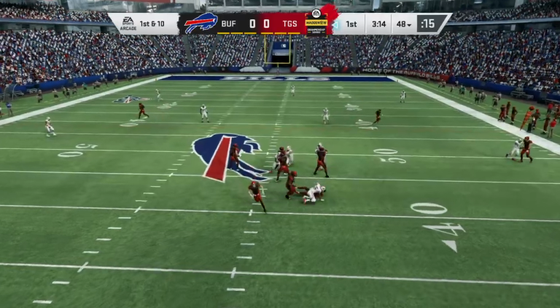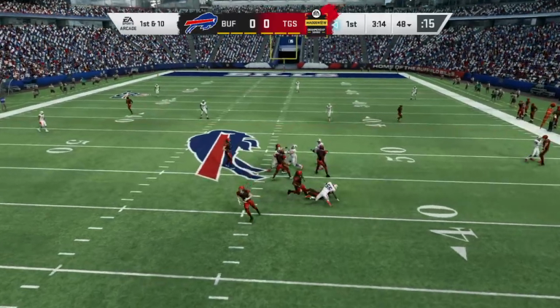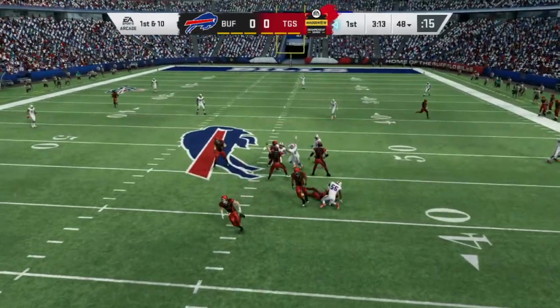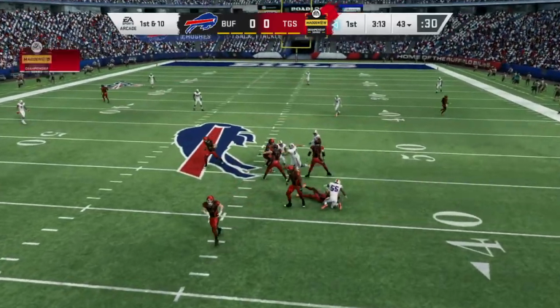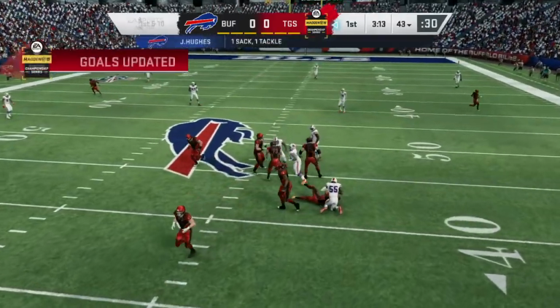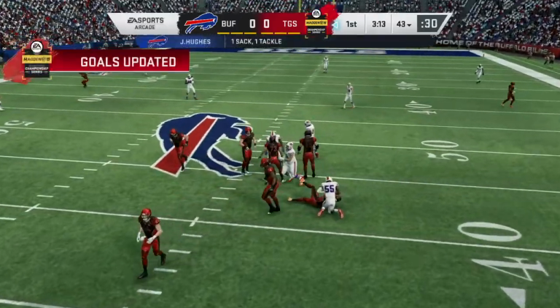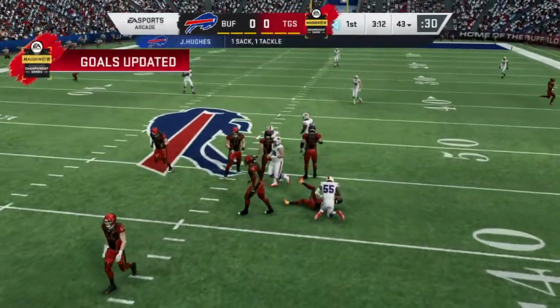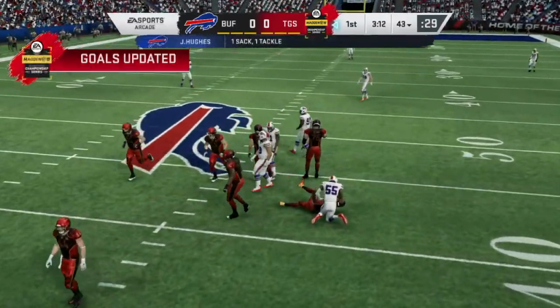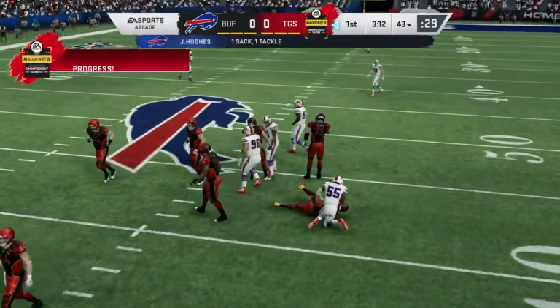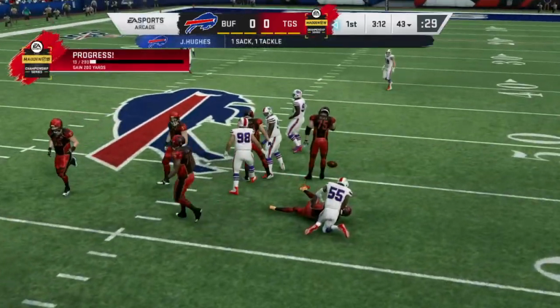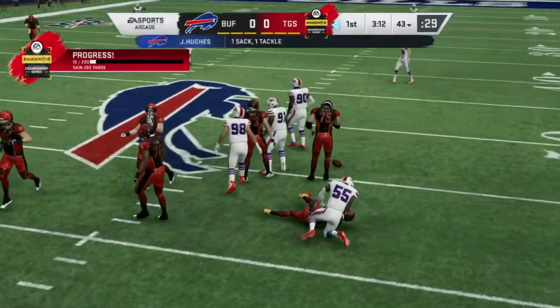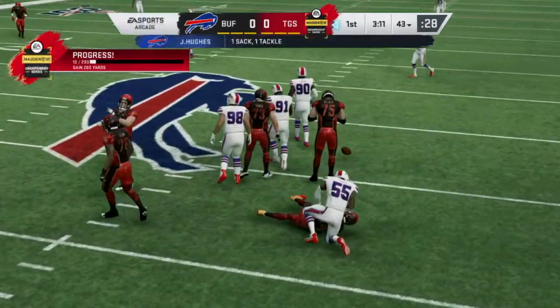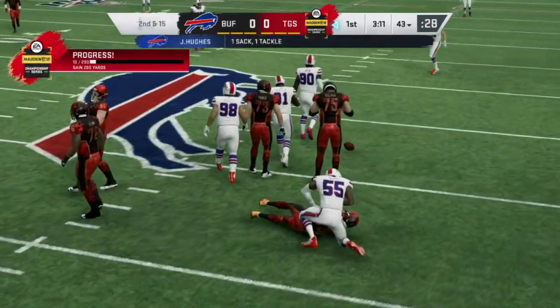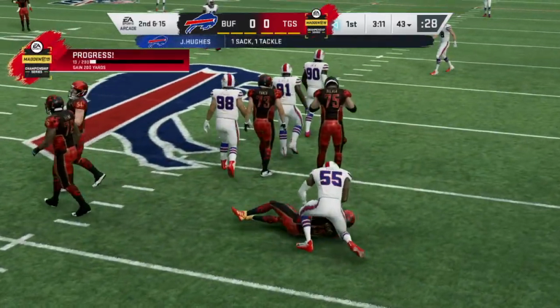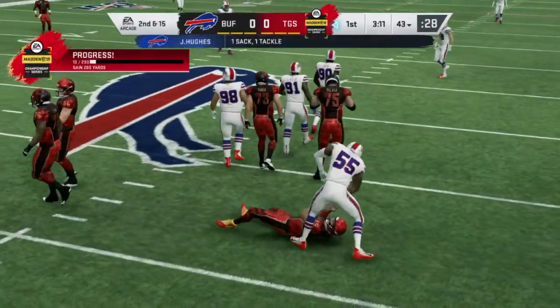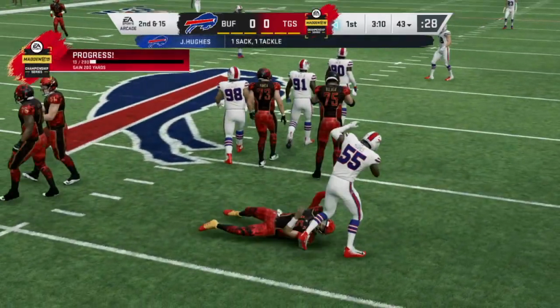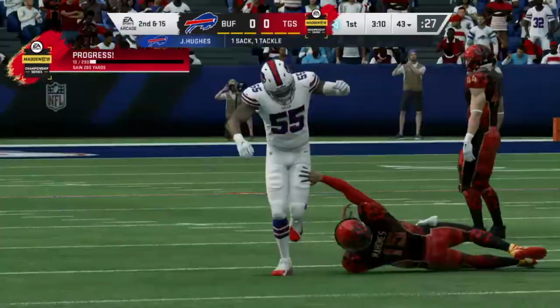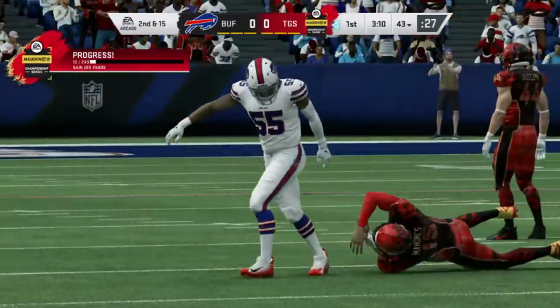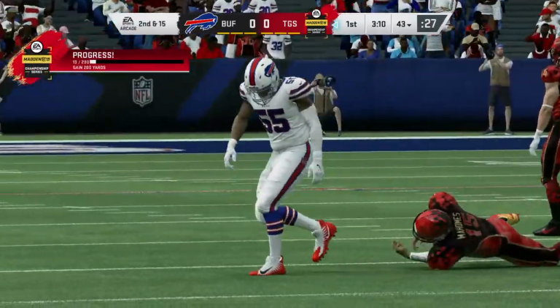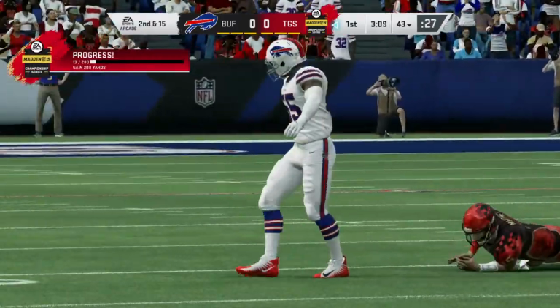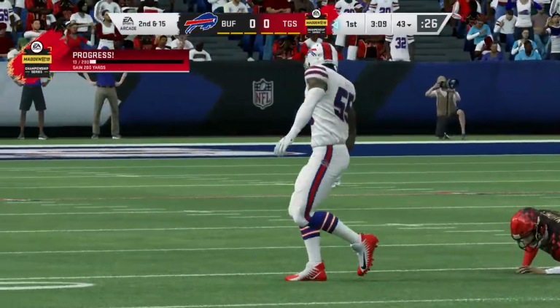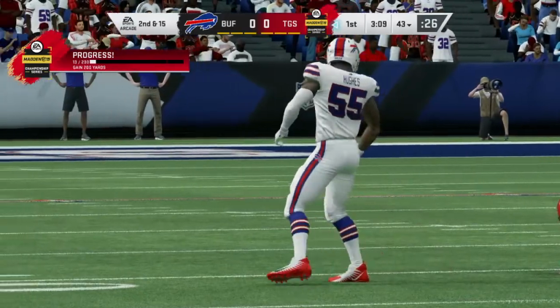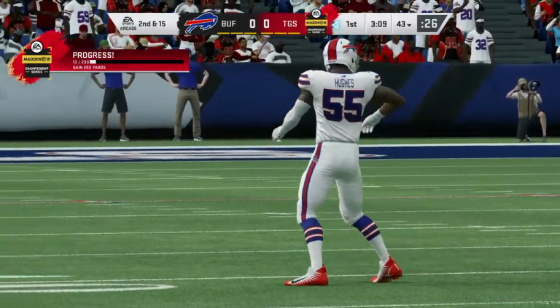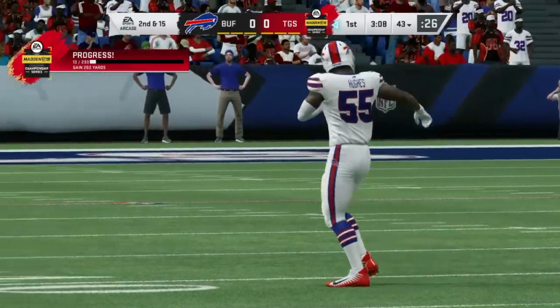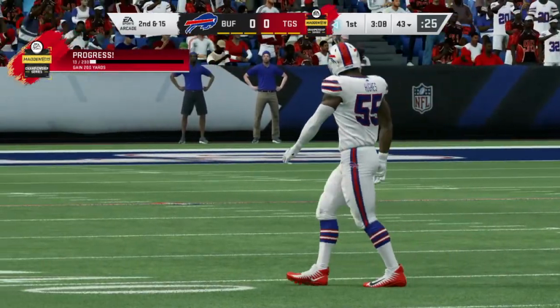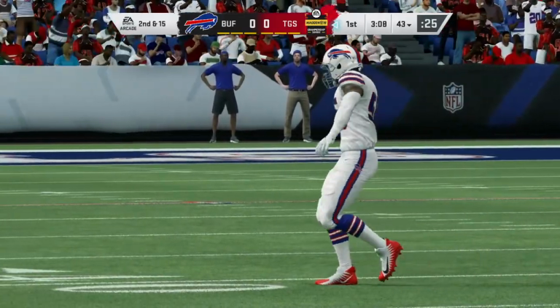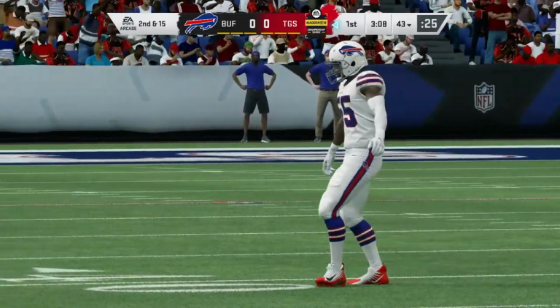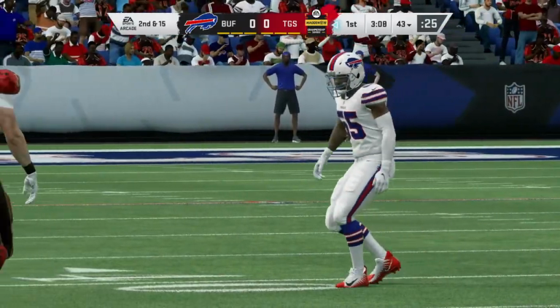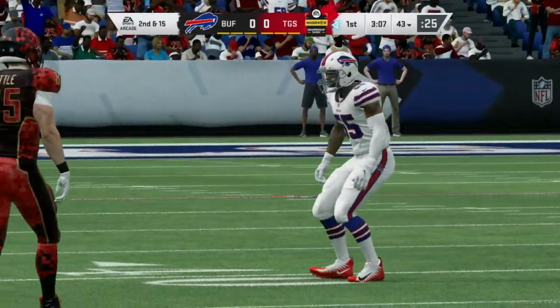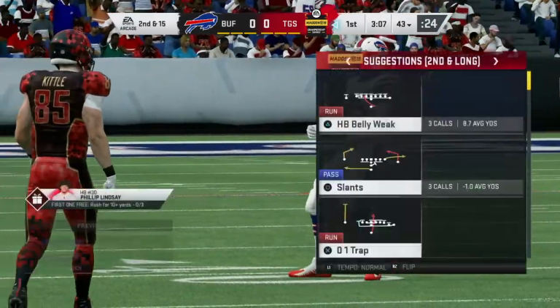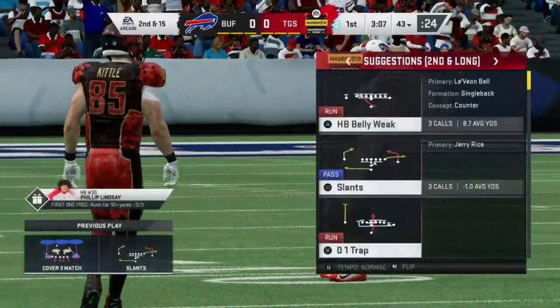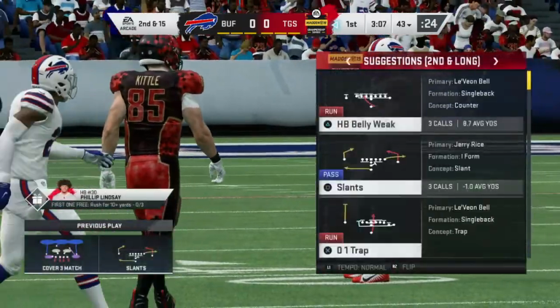And he's going to go down. They sack him back at the 42. Off the edge, Jerry Hughes gets the sack.